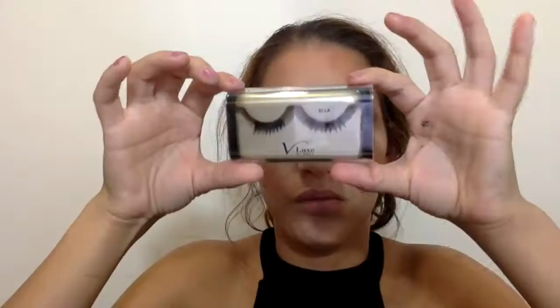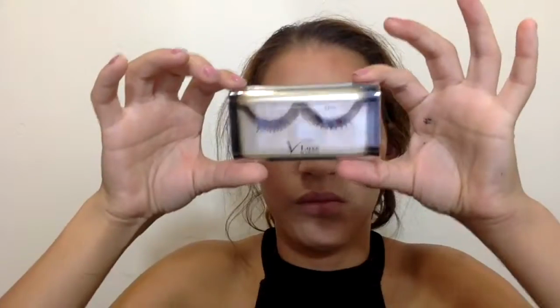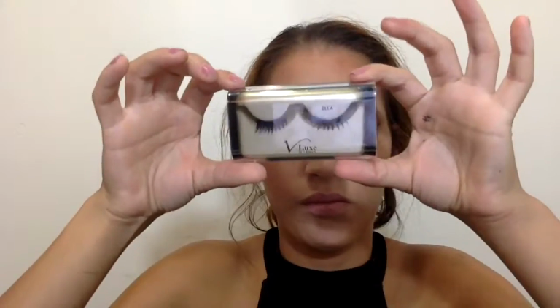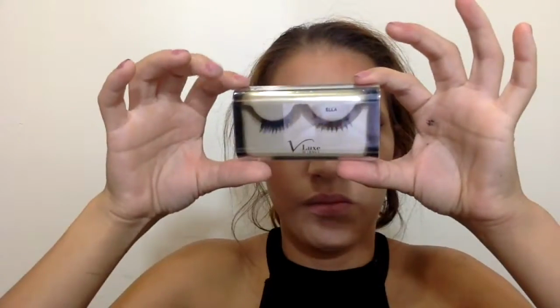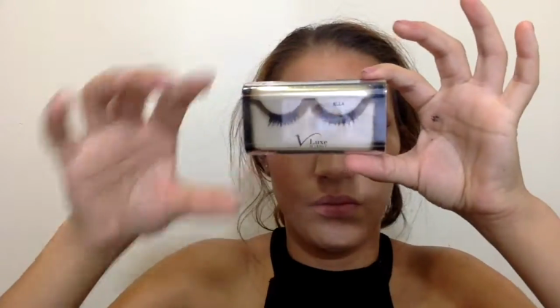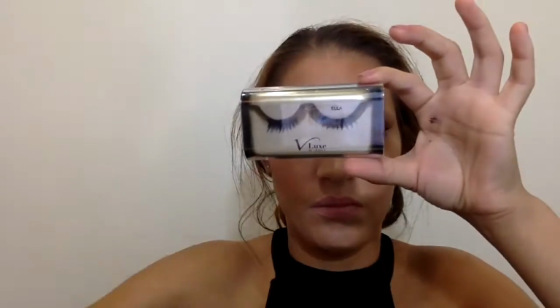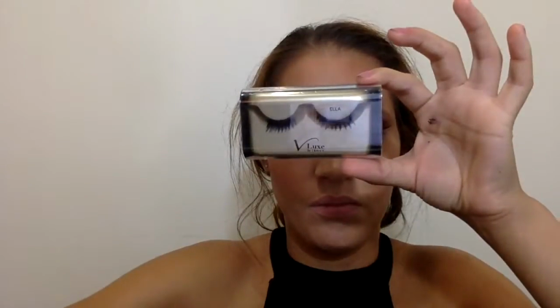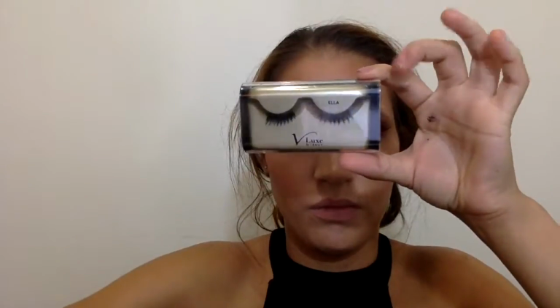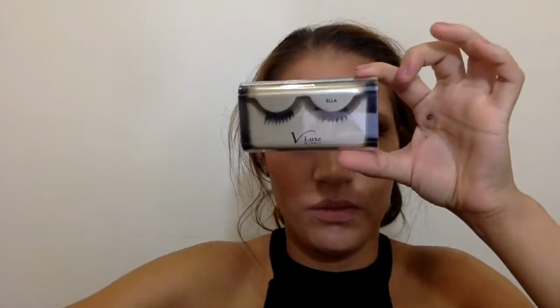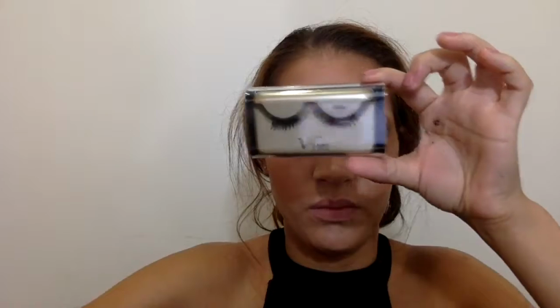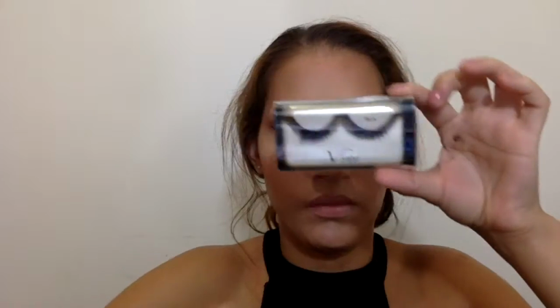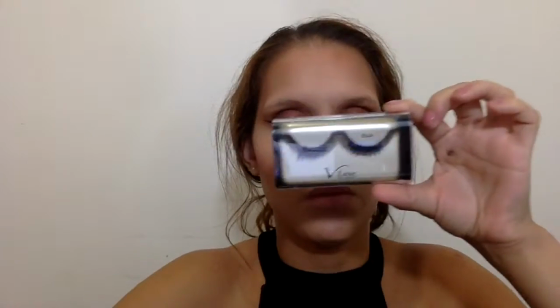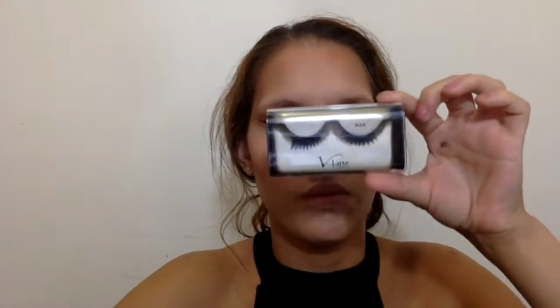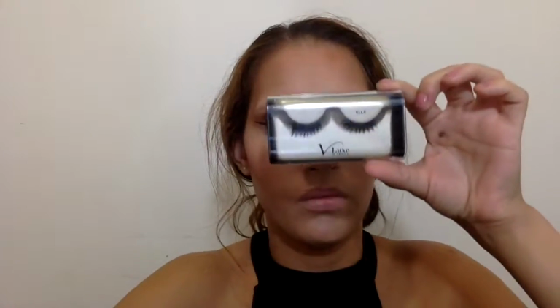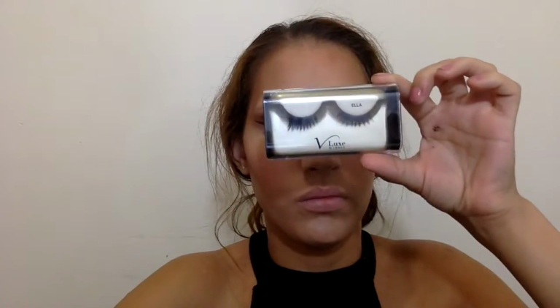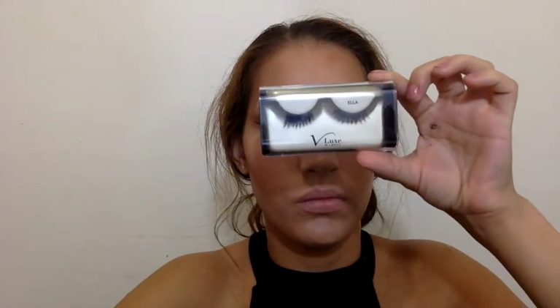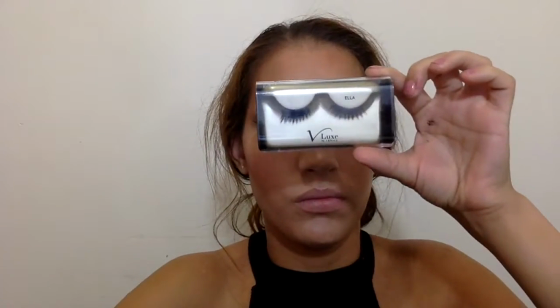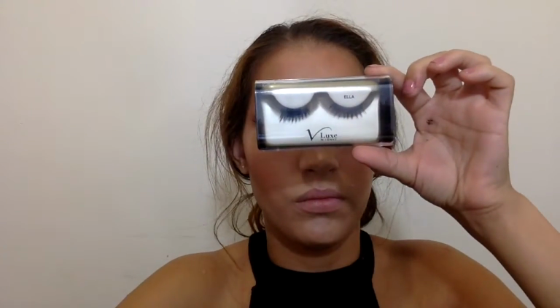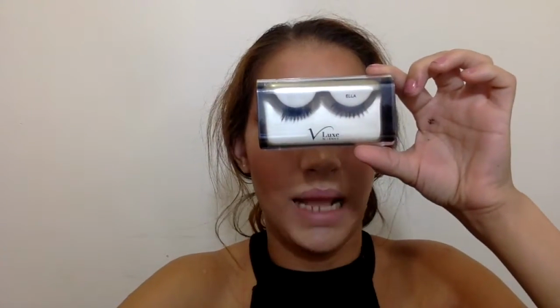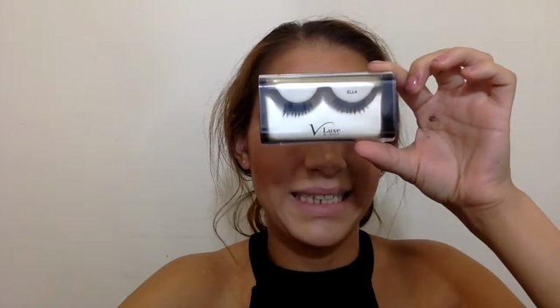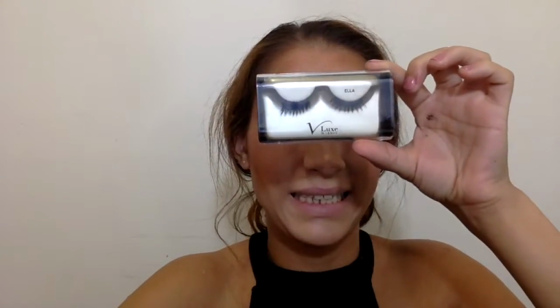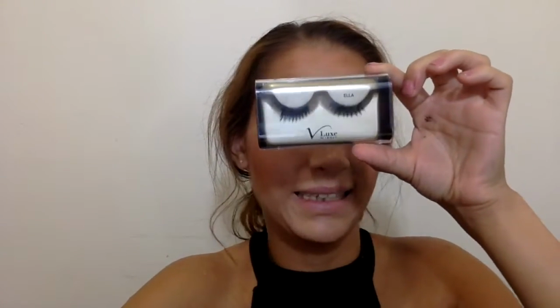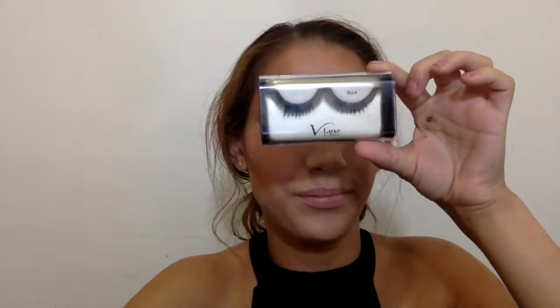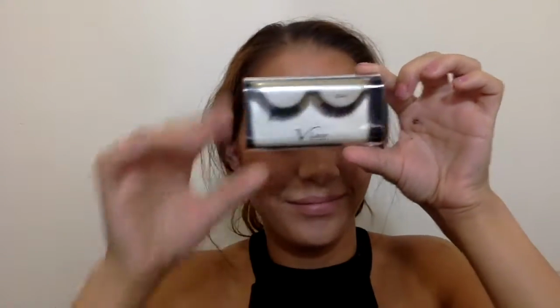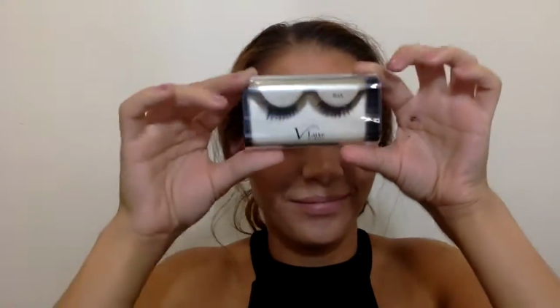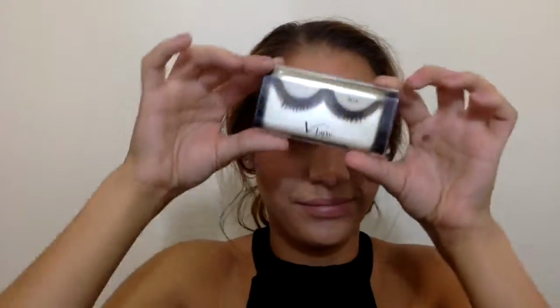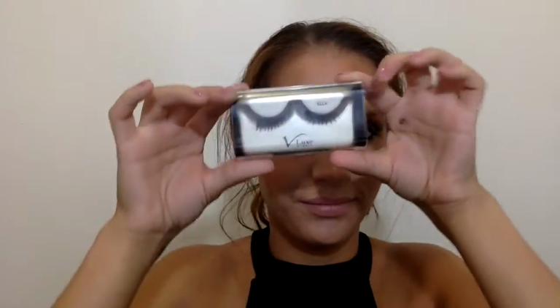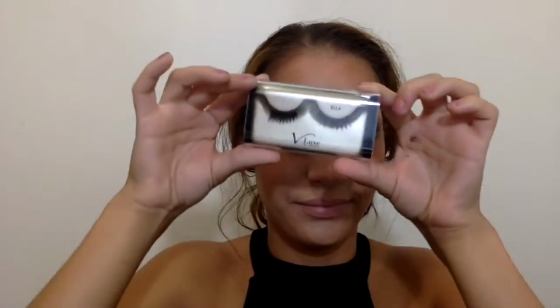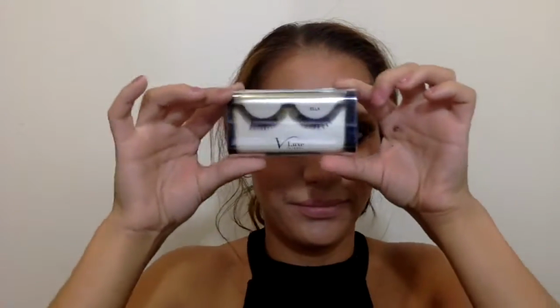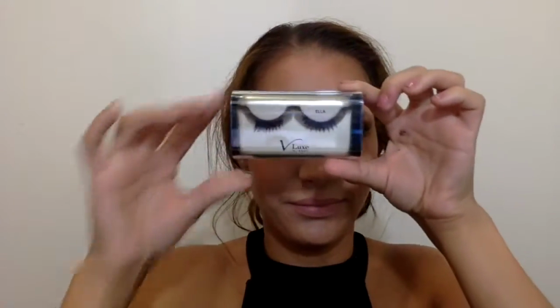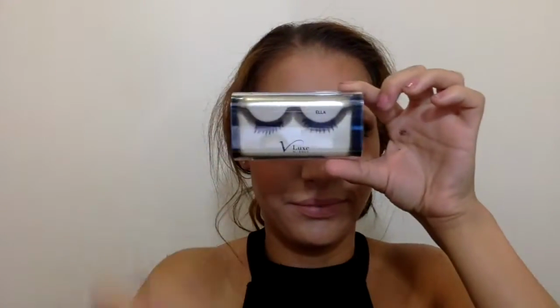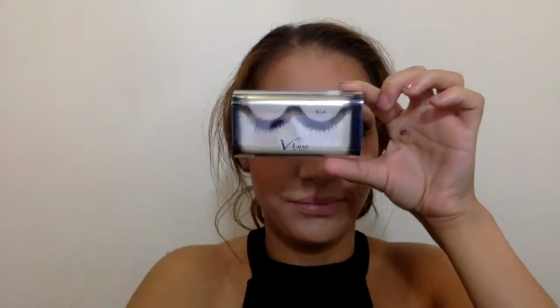I used Vlux by MV lashes called Ella — I love these lashes.